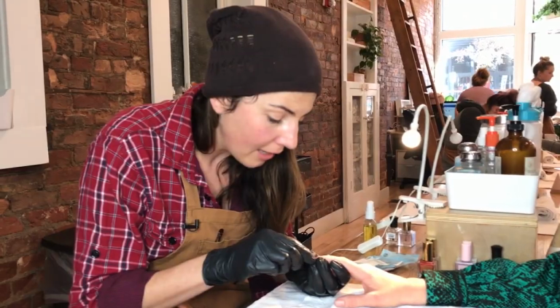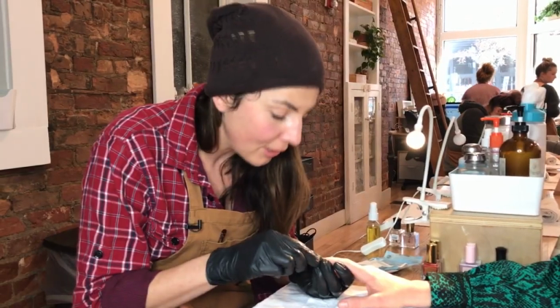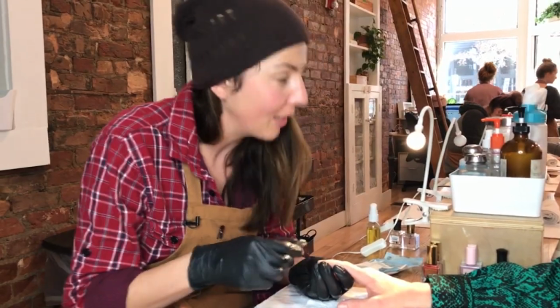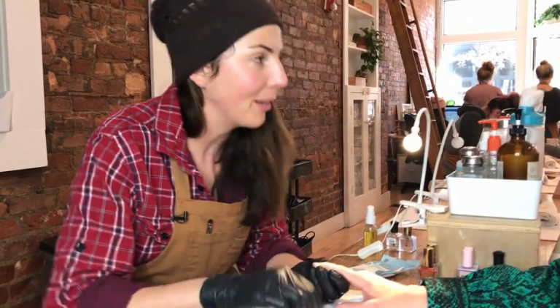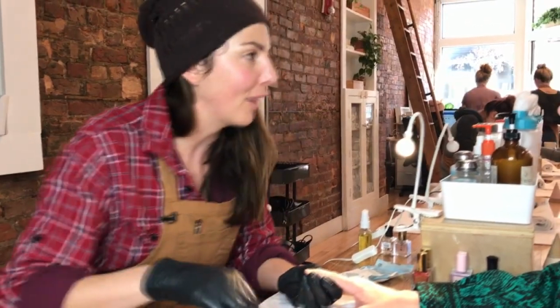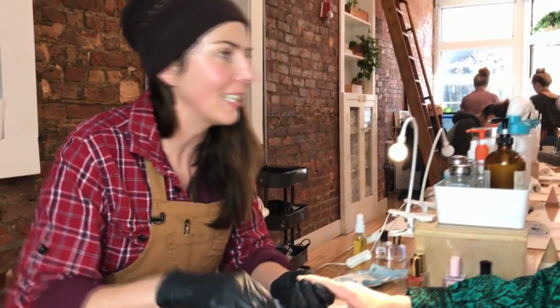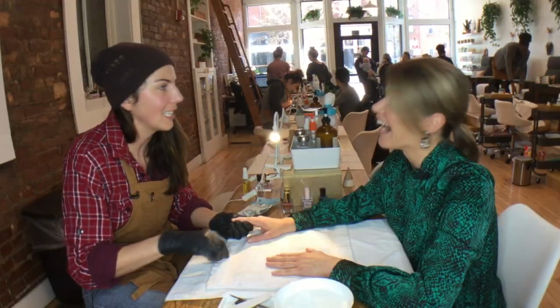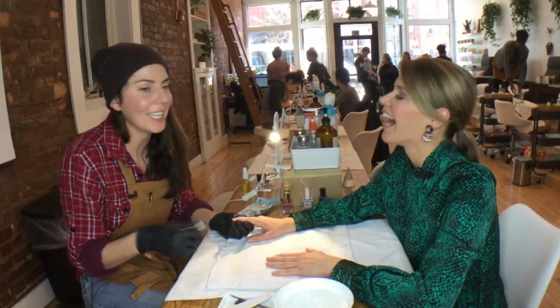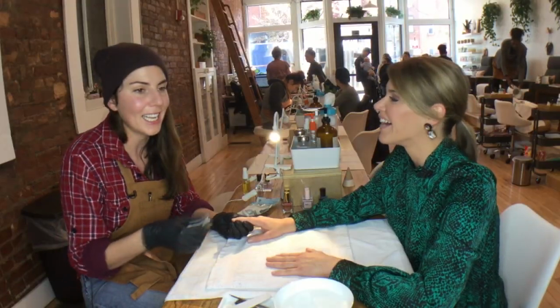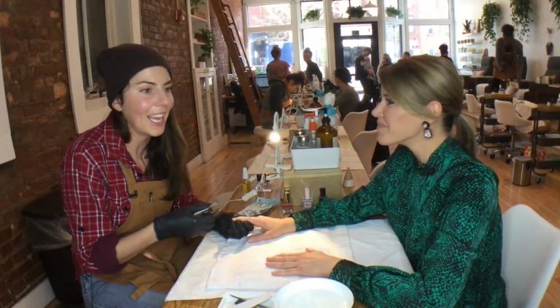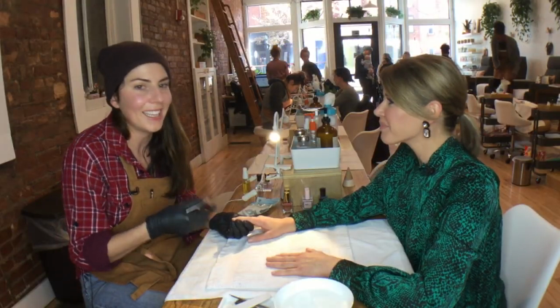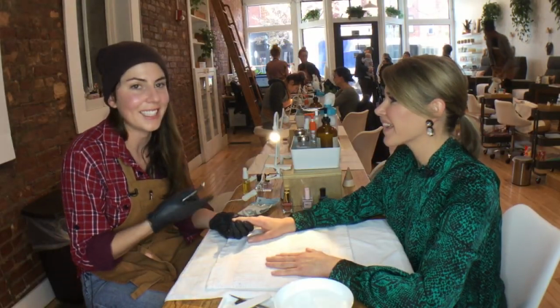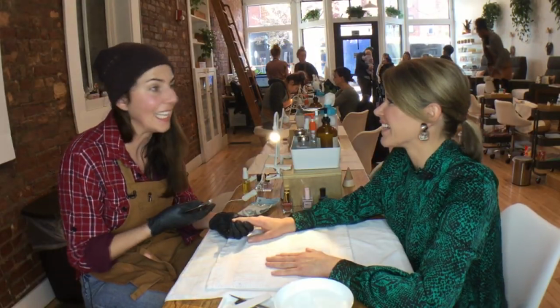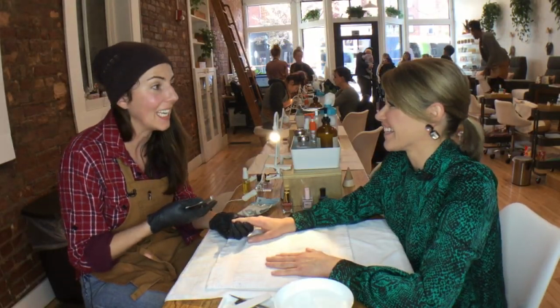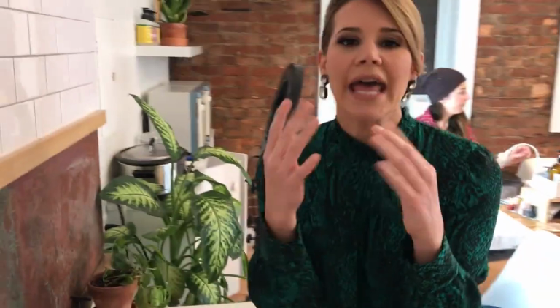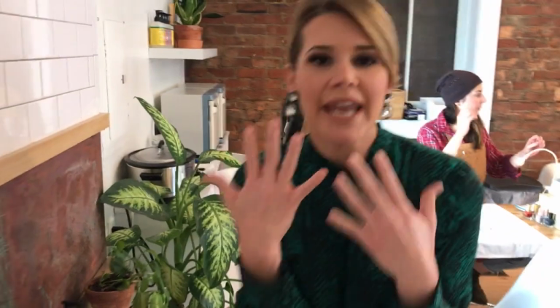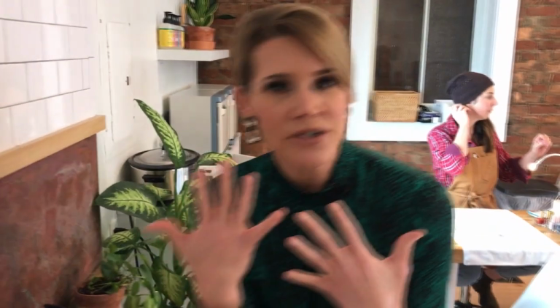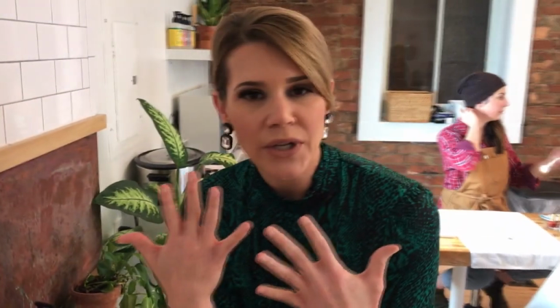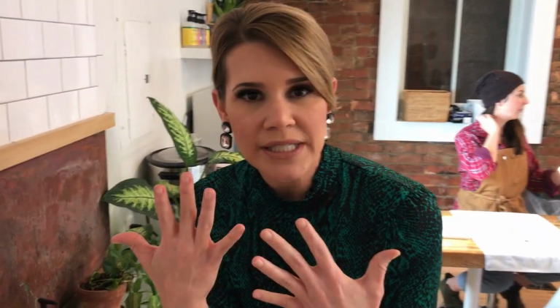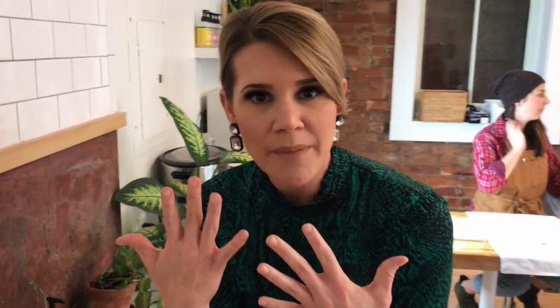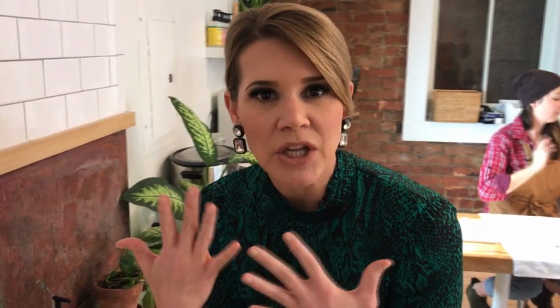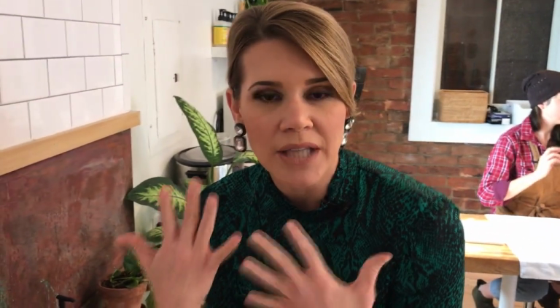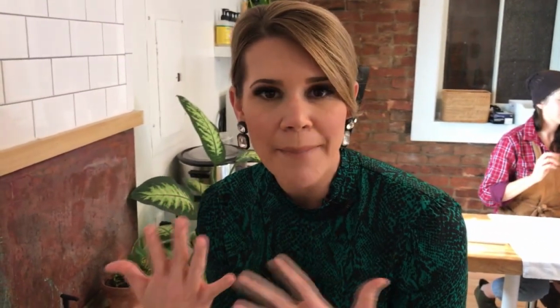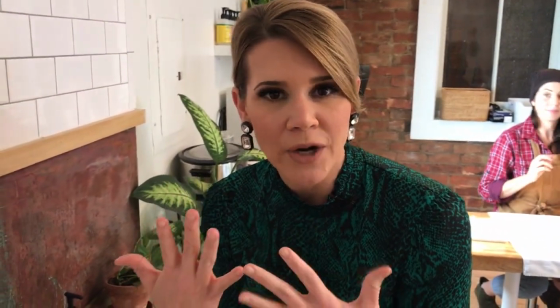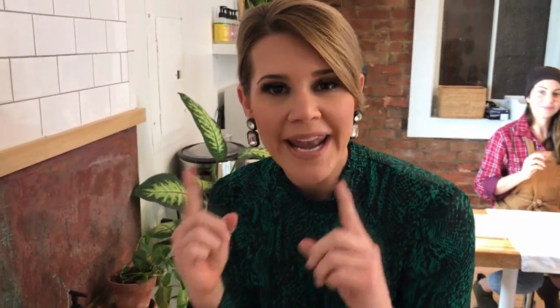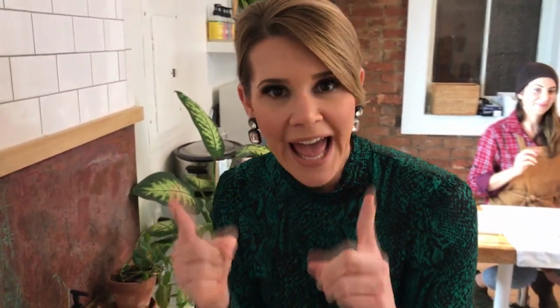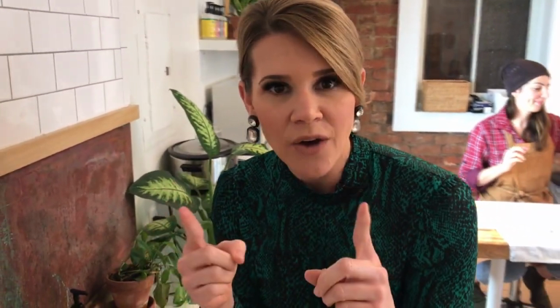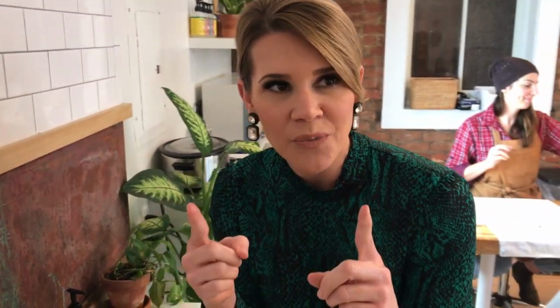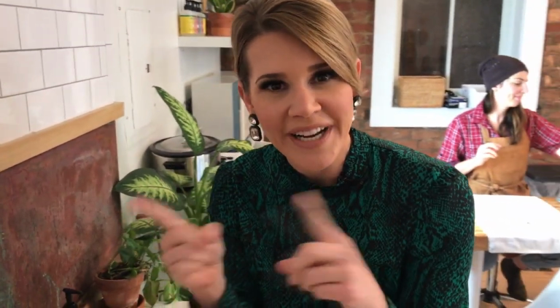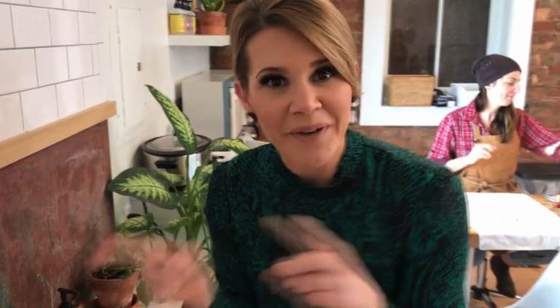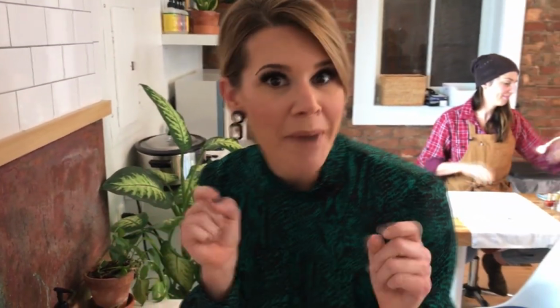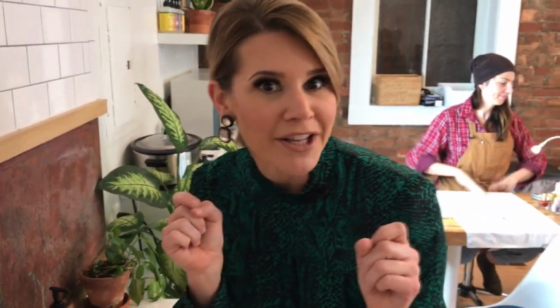There should be no fear in the nail salon. You shouldn't be afraid to say, hey, is this clean? Nails are cleaned up, they look a lot better, and now we're going to get ready to polish.